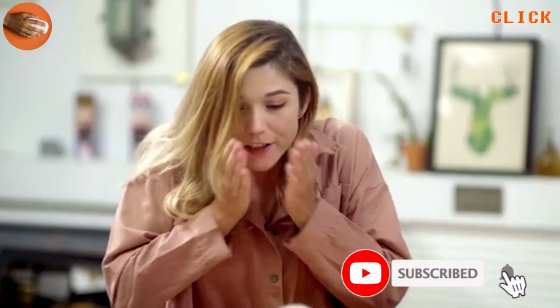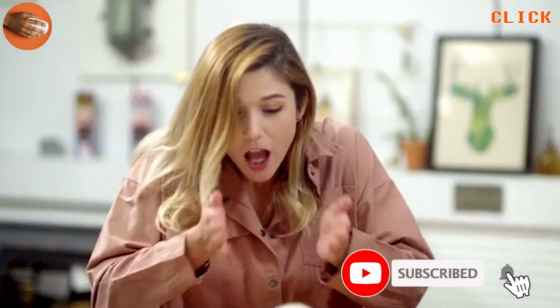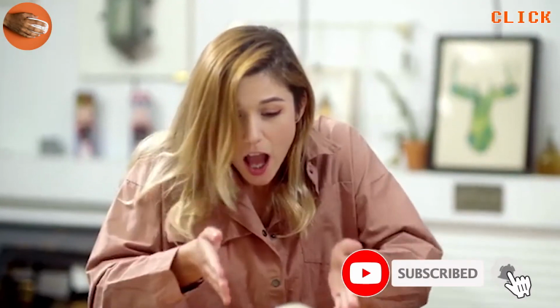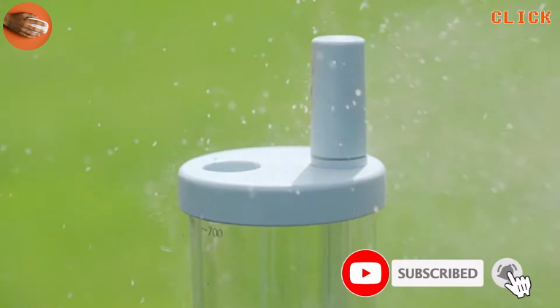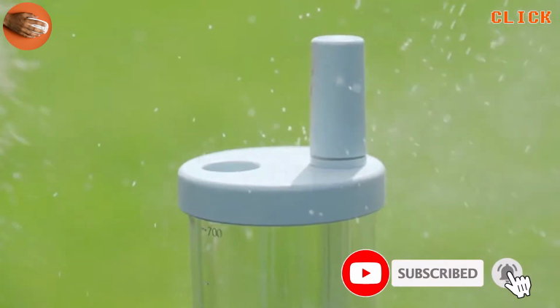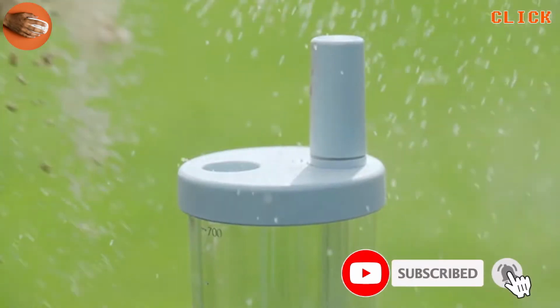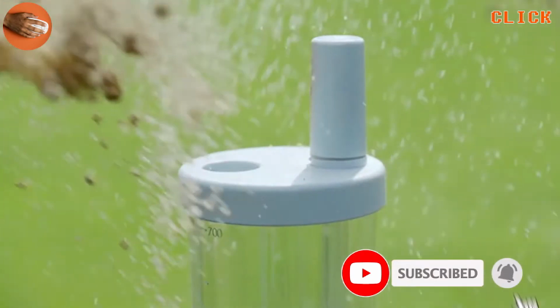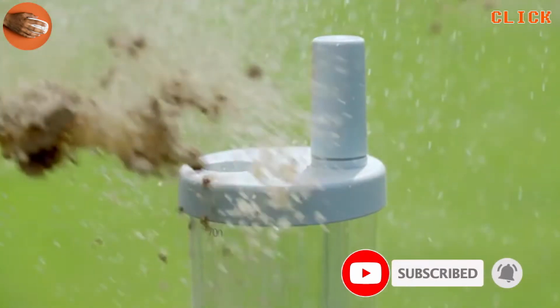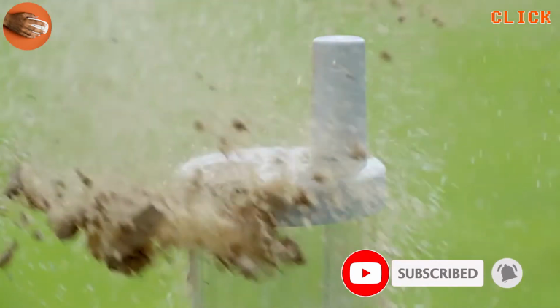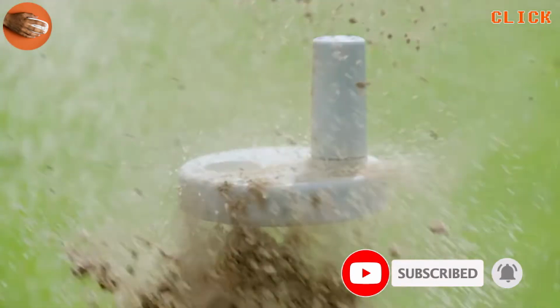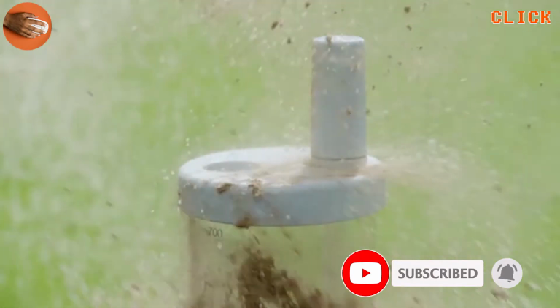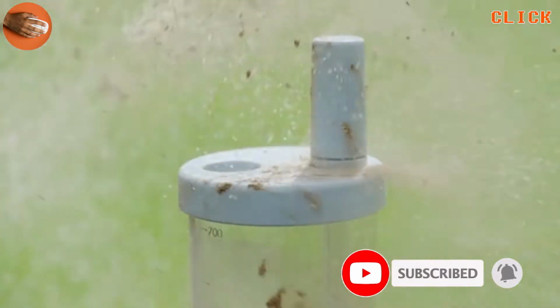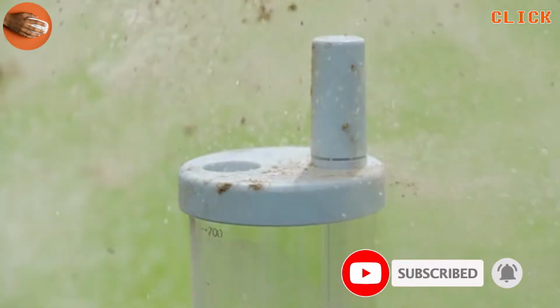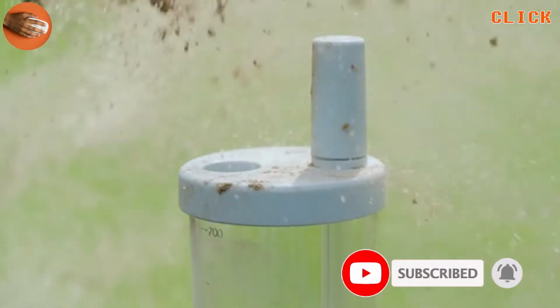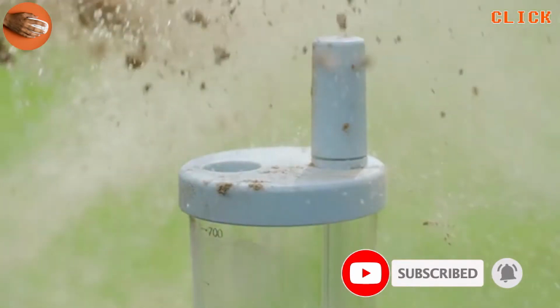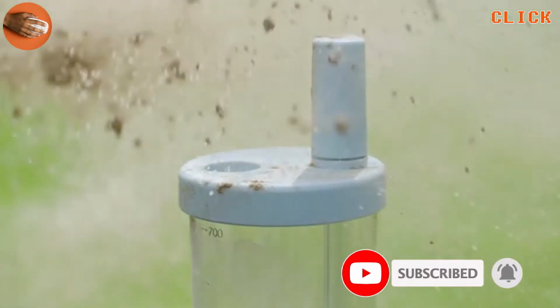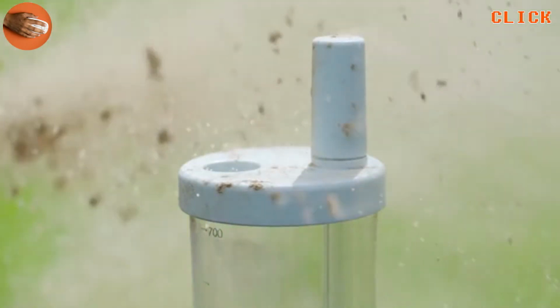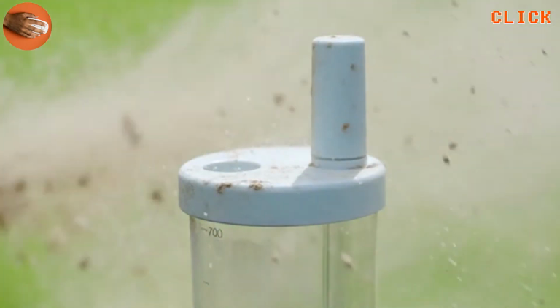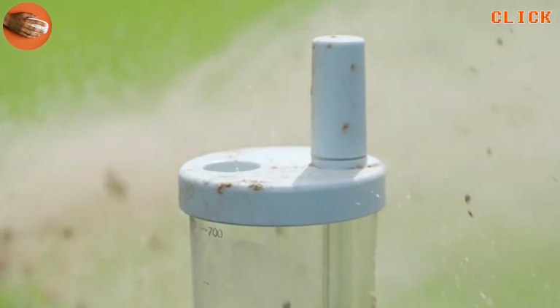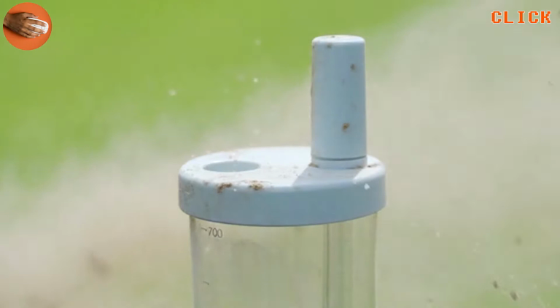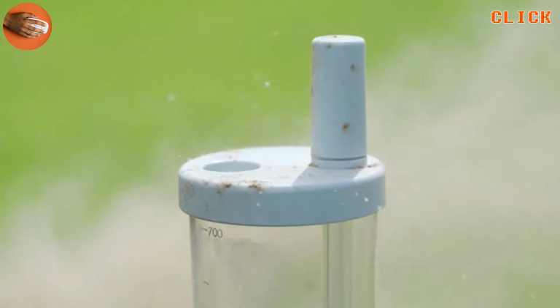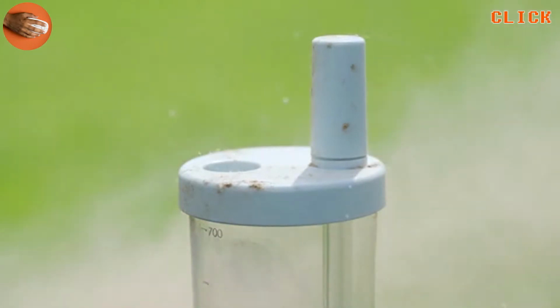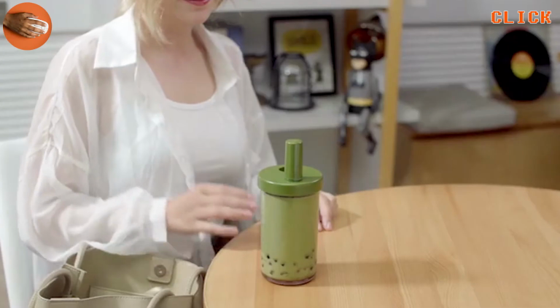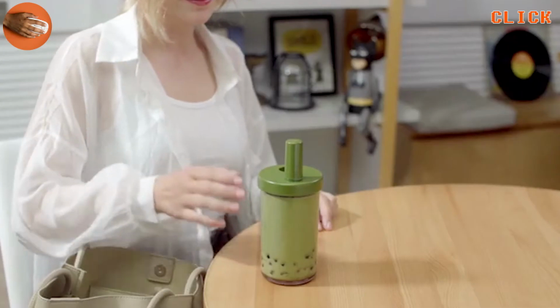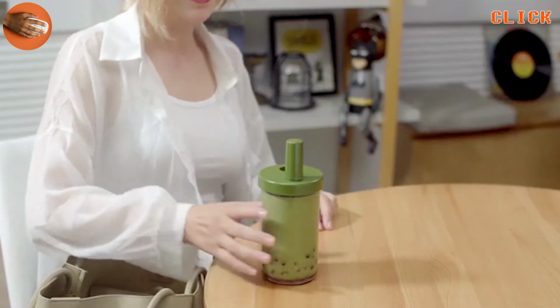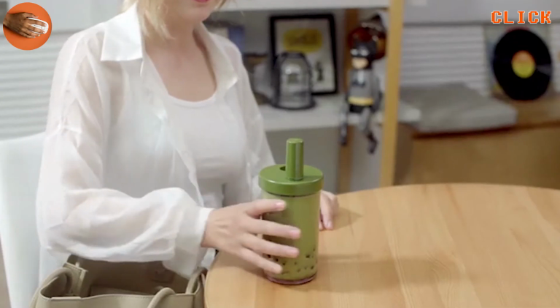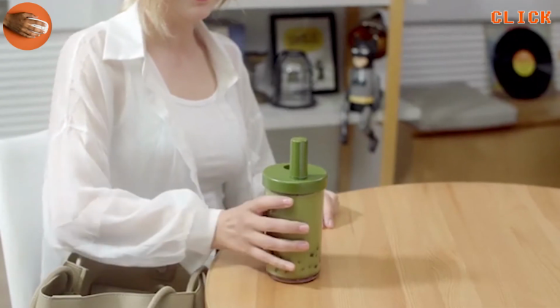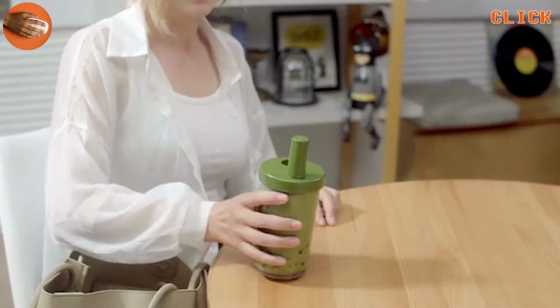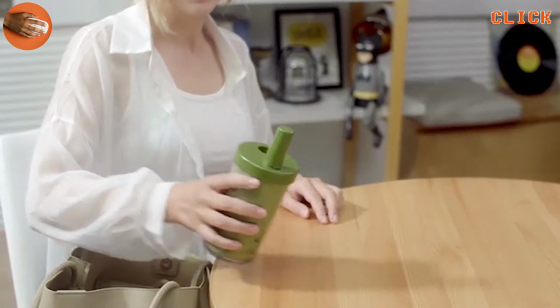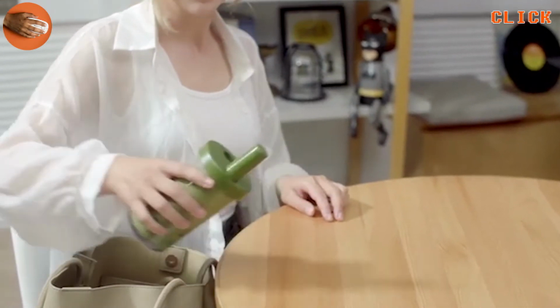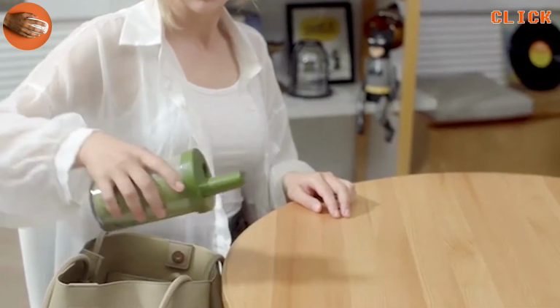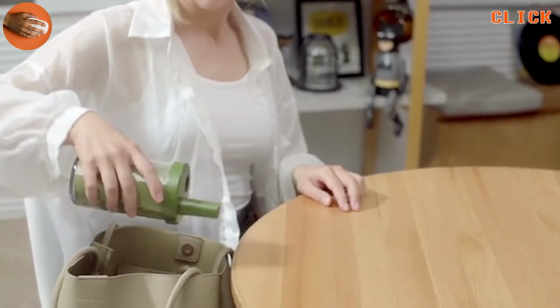What's better, it prevents dust from entering your drinks, and you can put it in your bag without any worries.